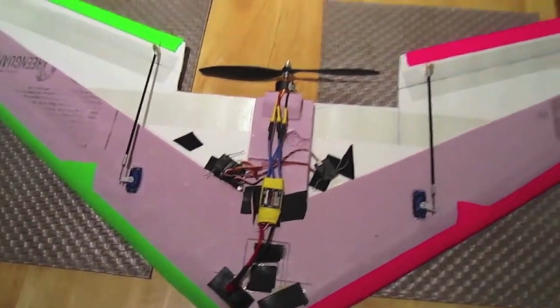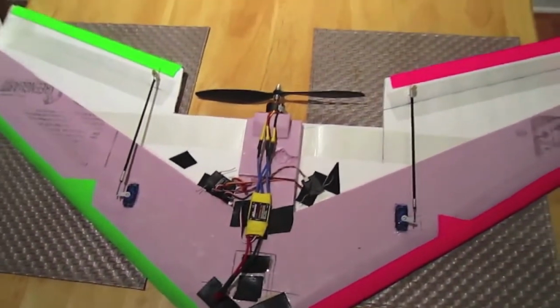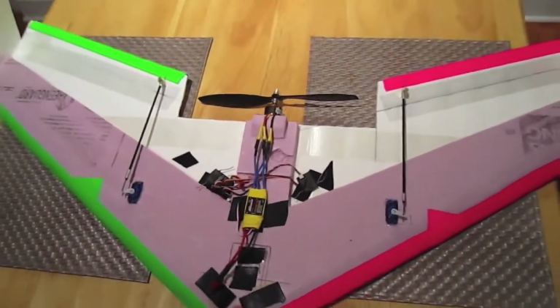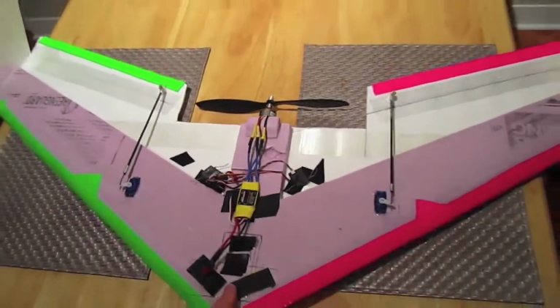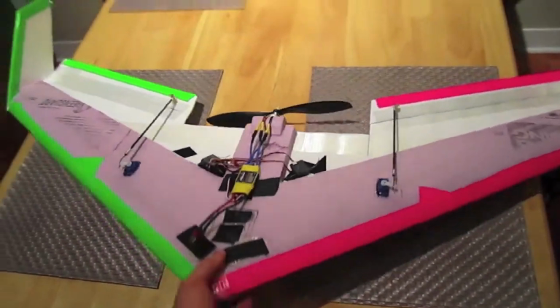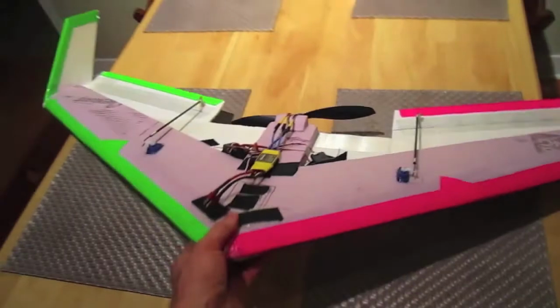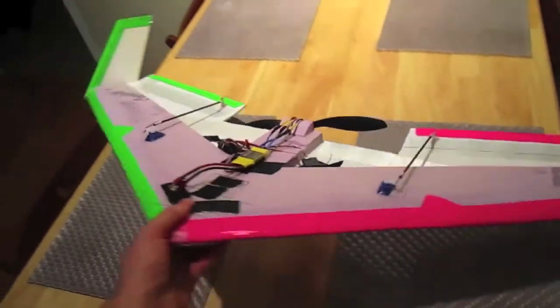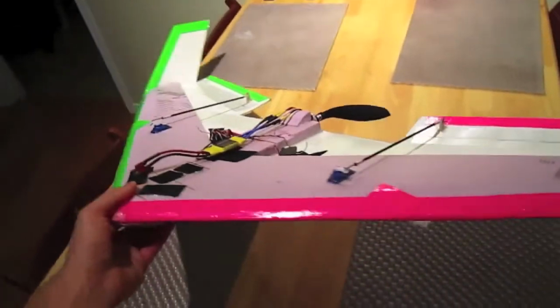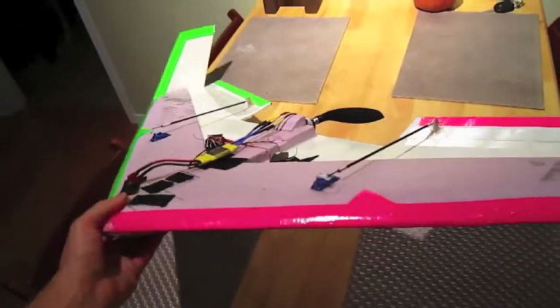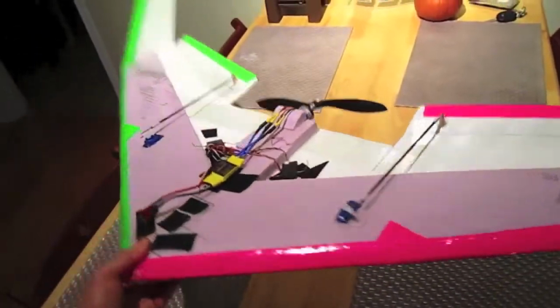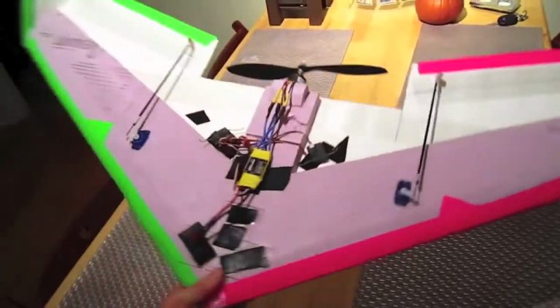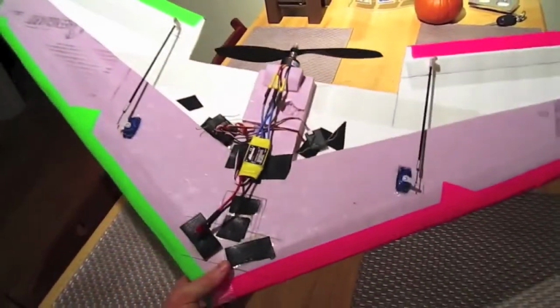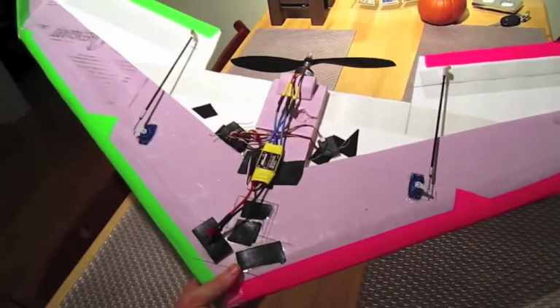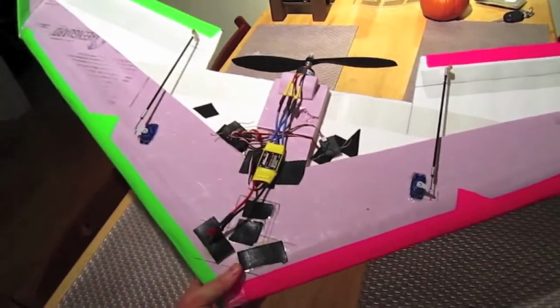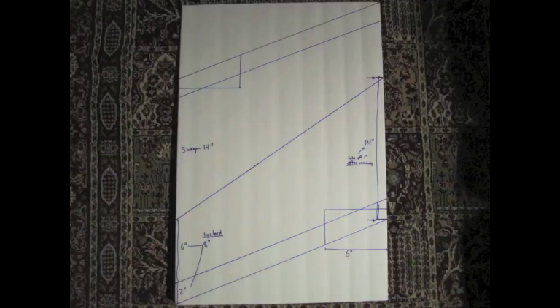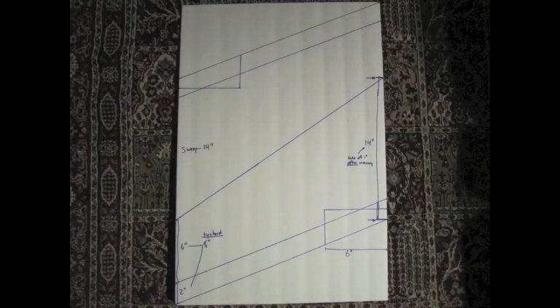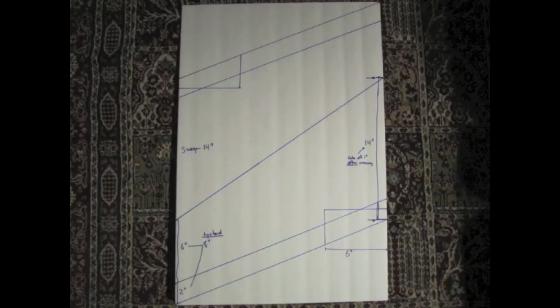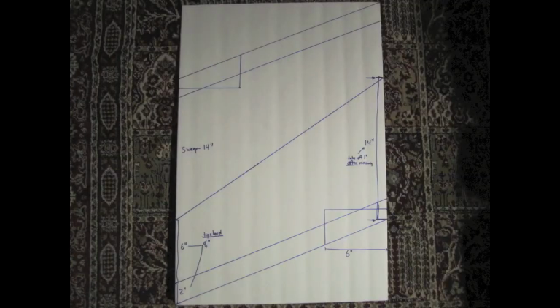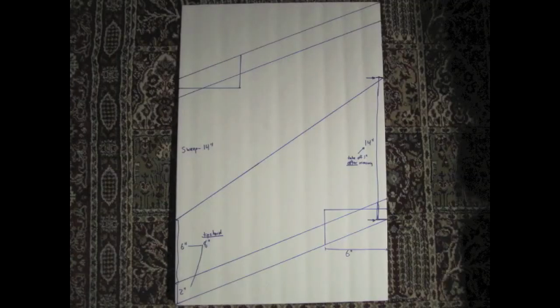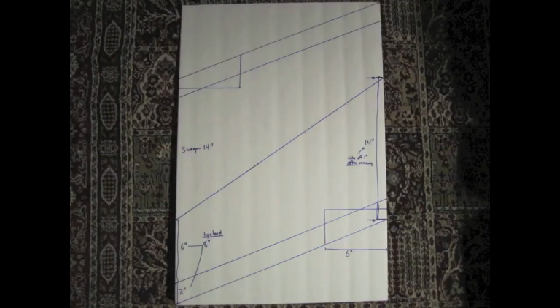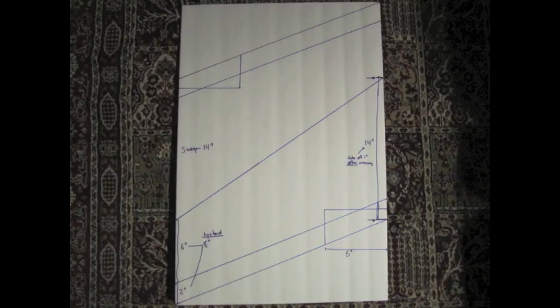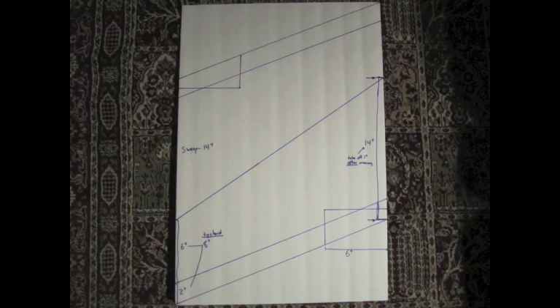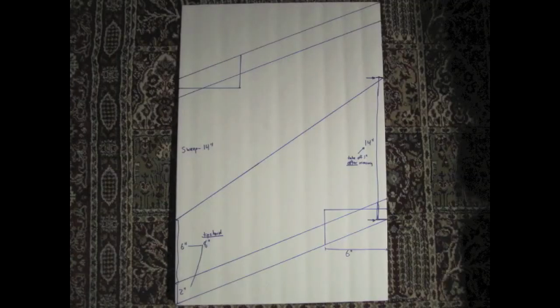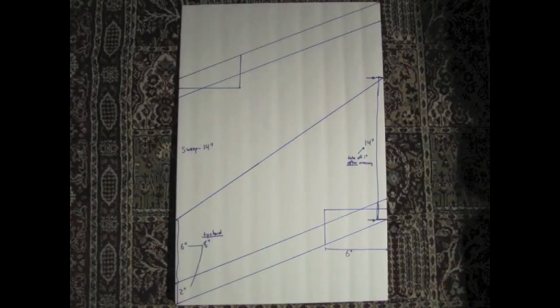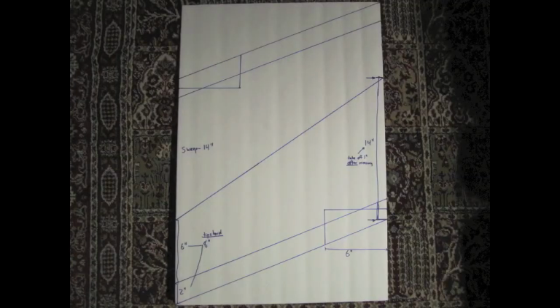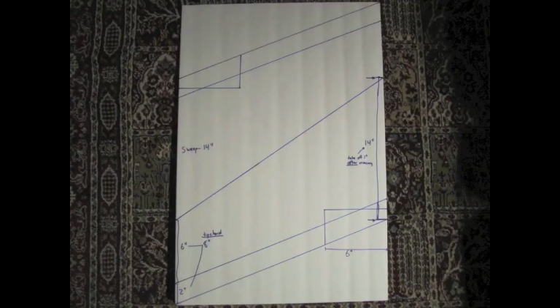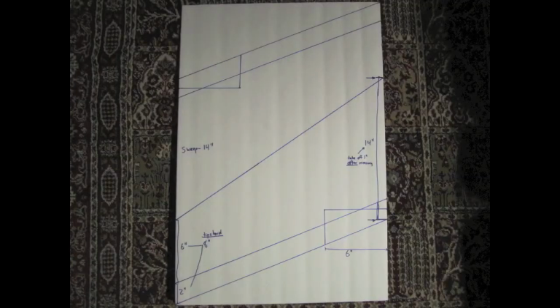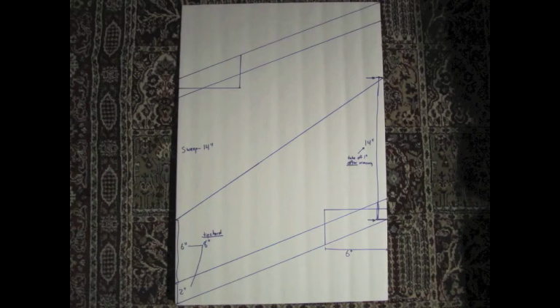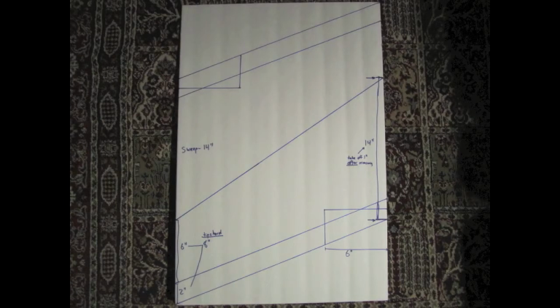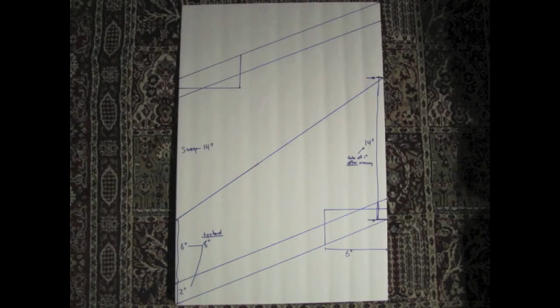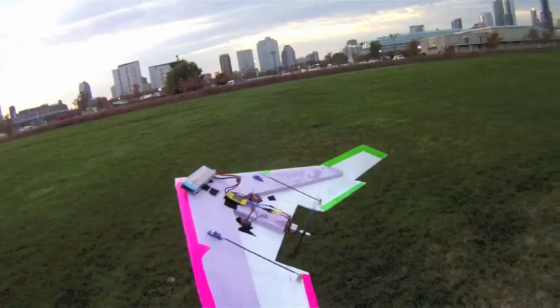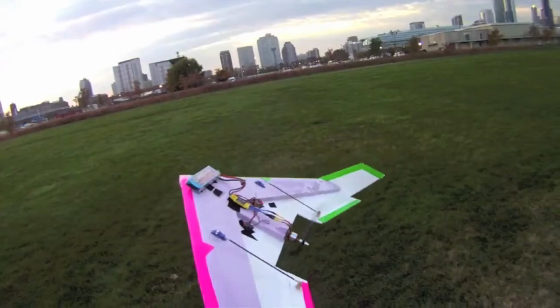I haven't maidened it yet — I'm going to go do it right now. Here's how to lay this out on a single sheet of the Dollar Tree foam board.